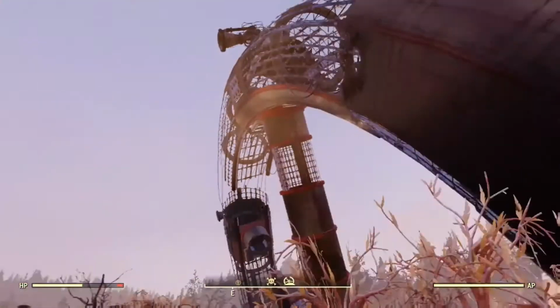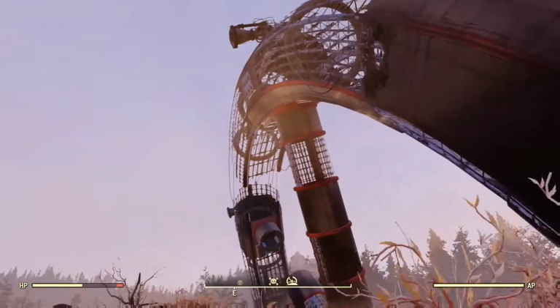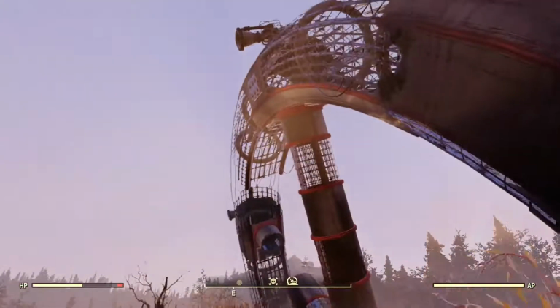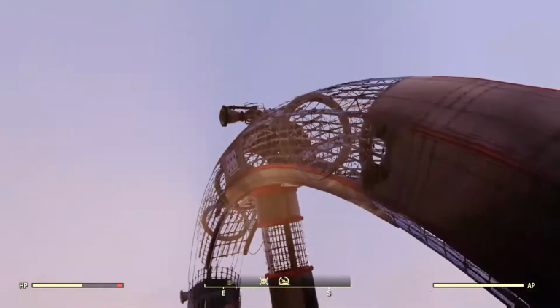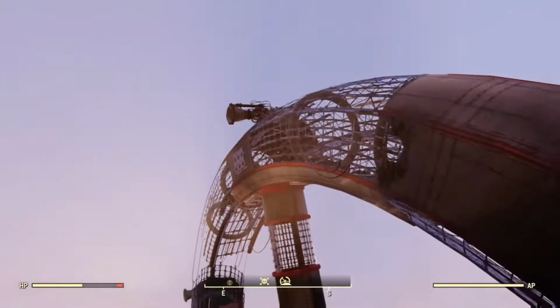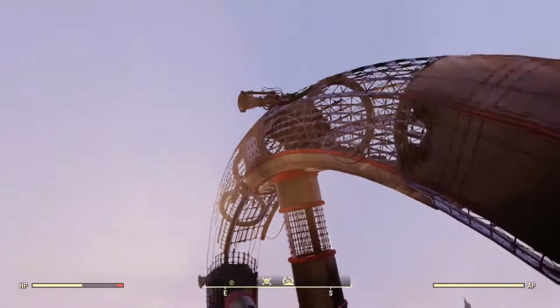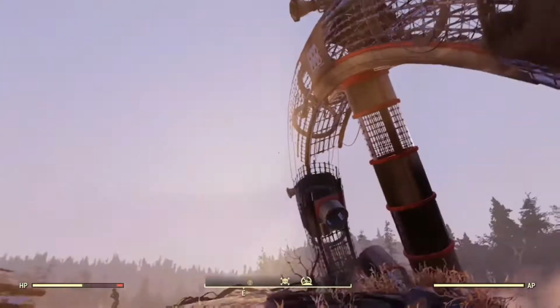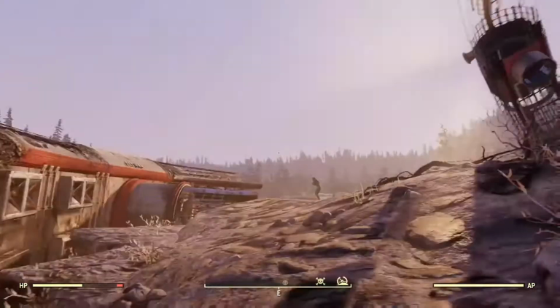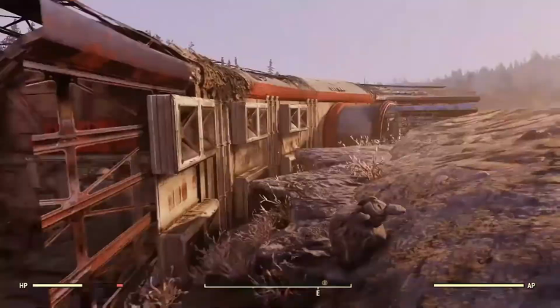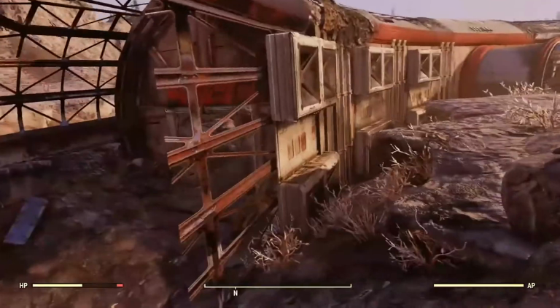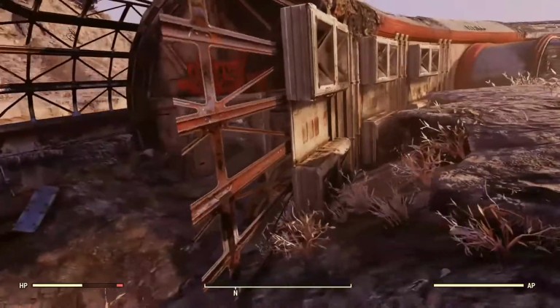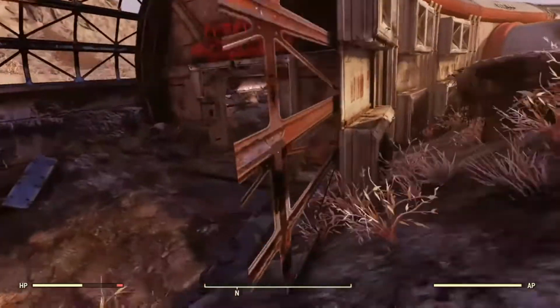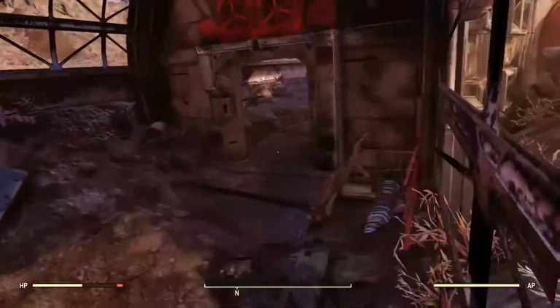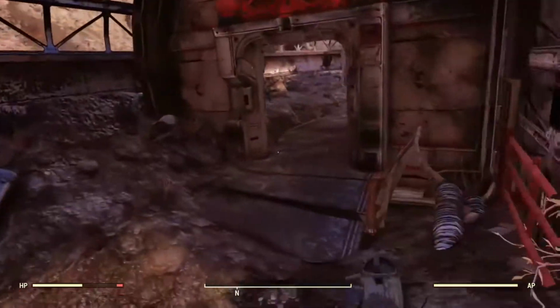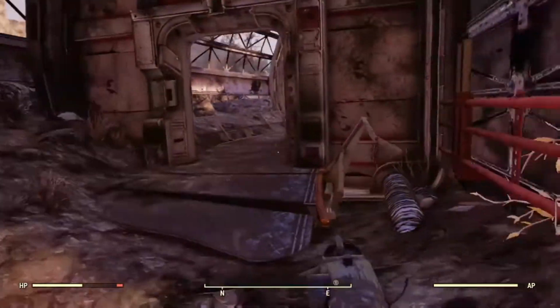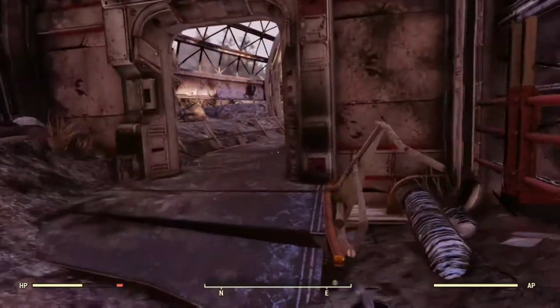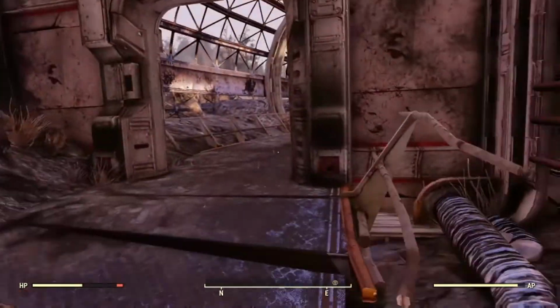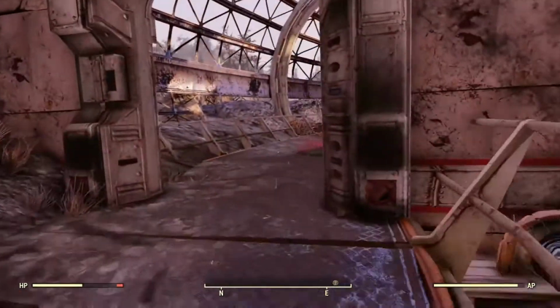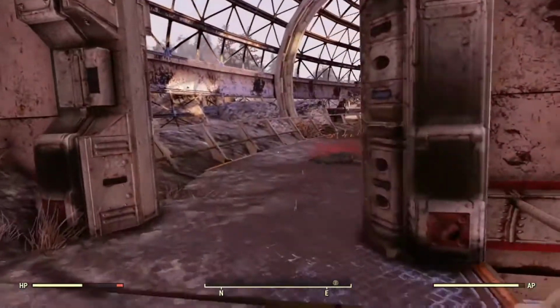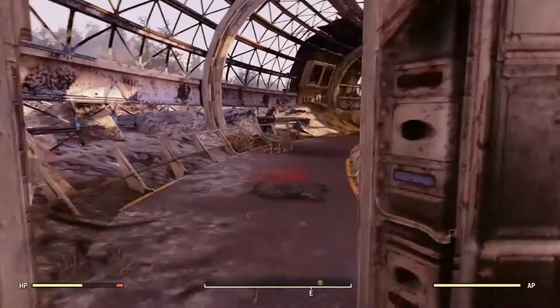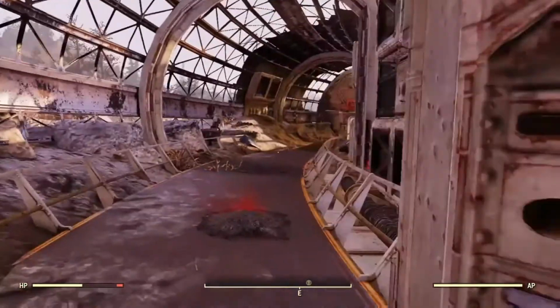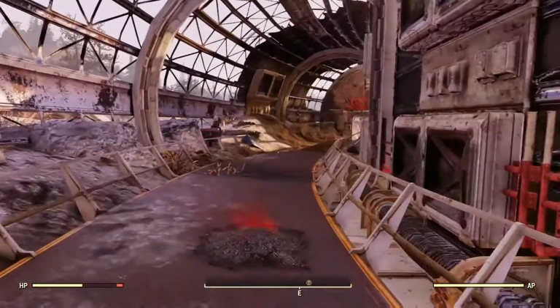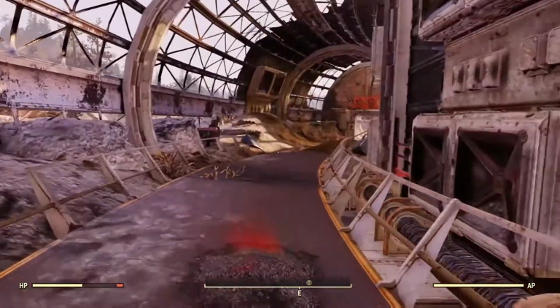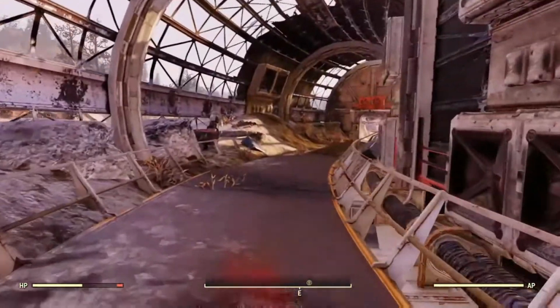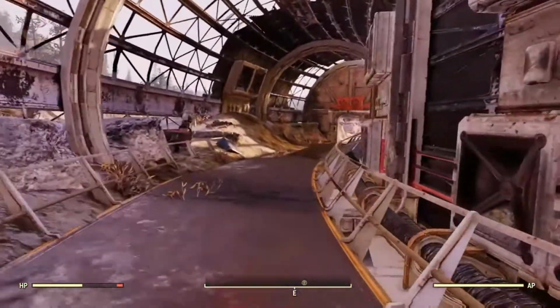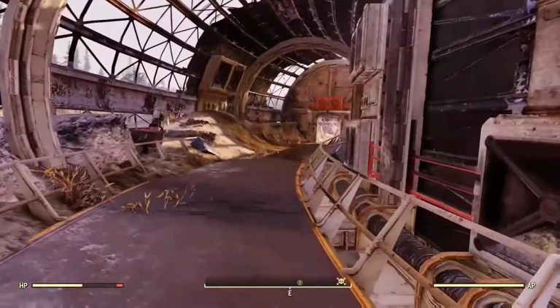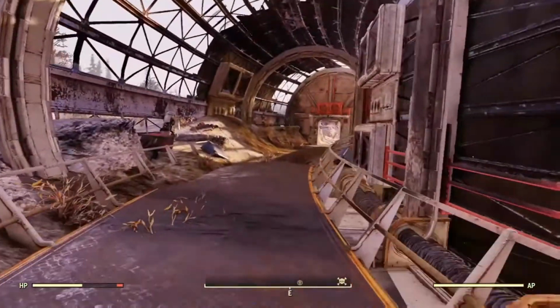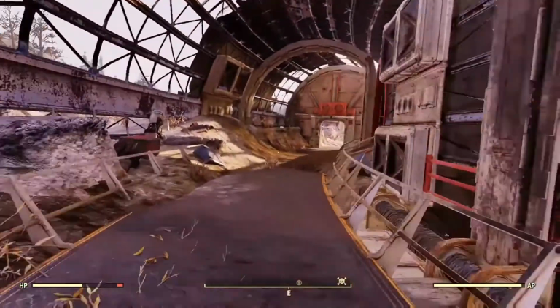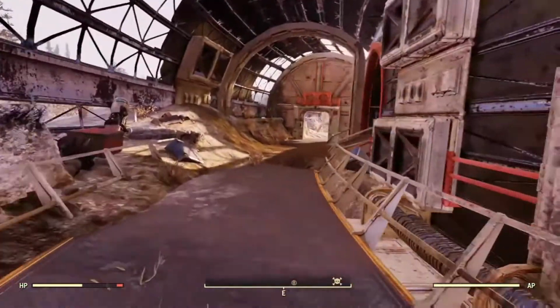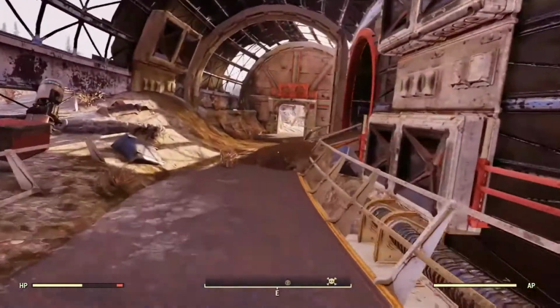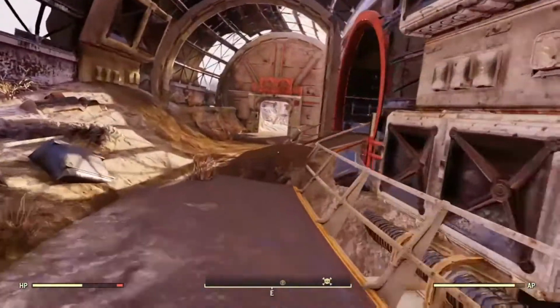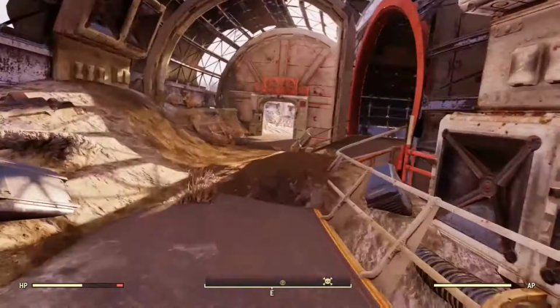As you can see, this thing is pretty big. You can run through this, but there's nothing in here — there's just some super mutants in here.